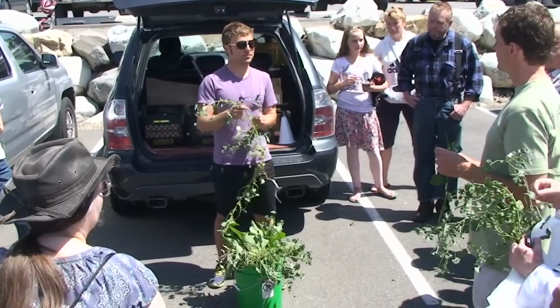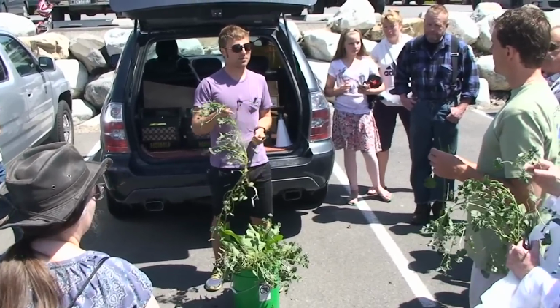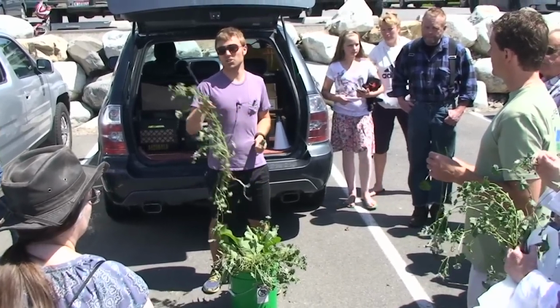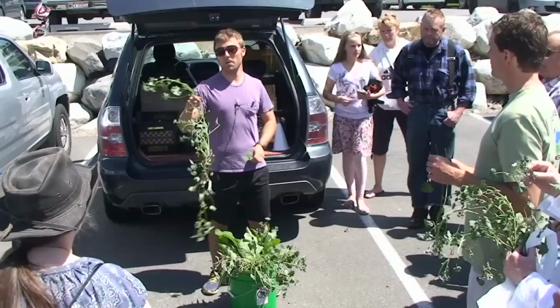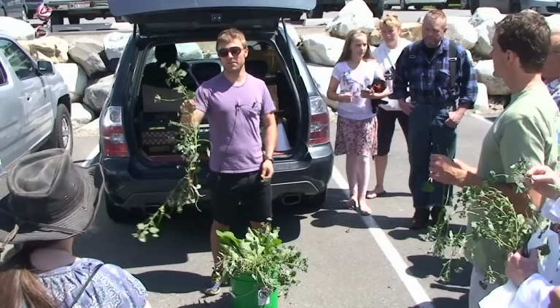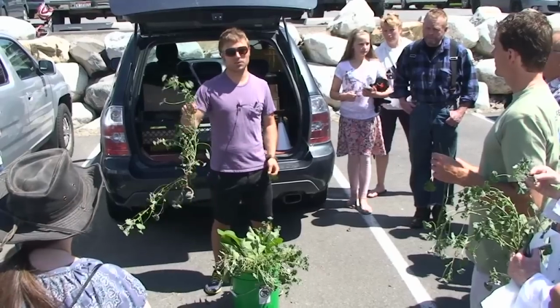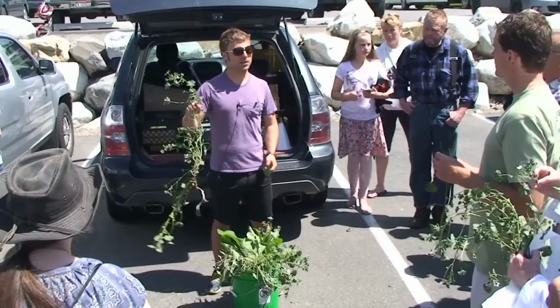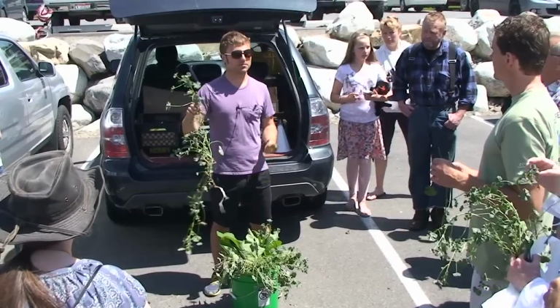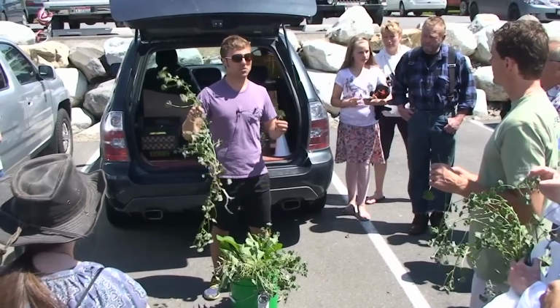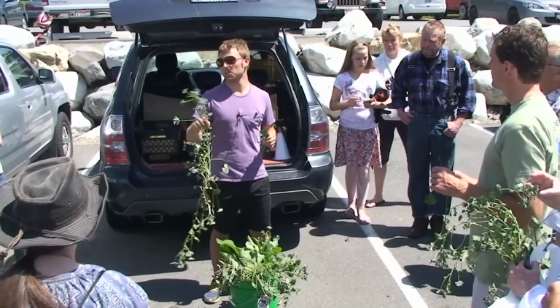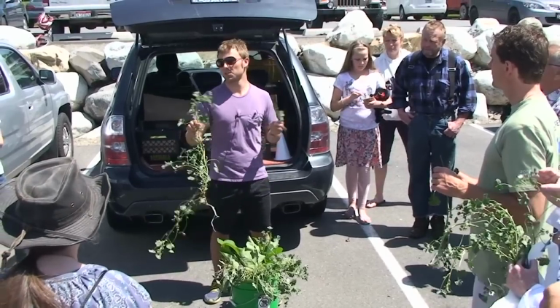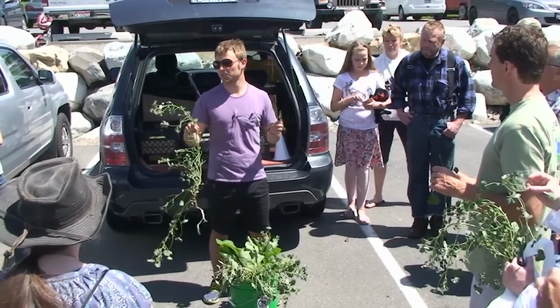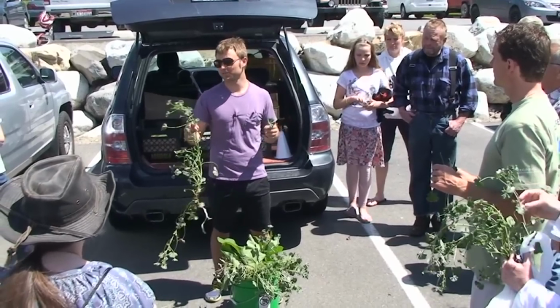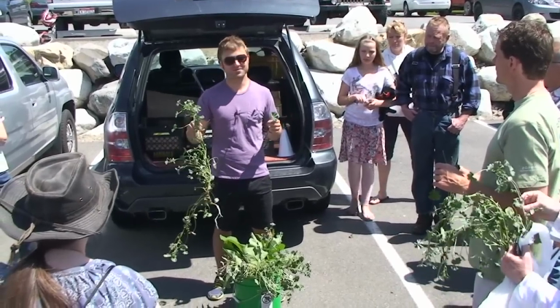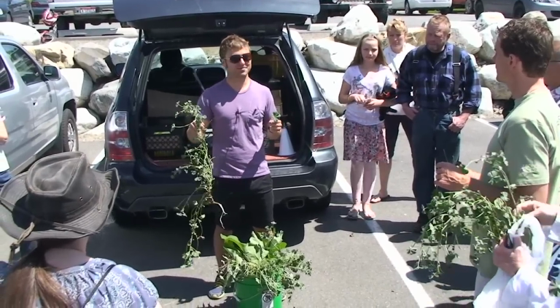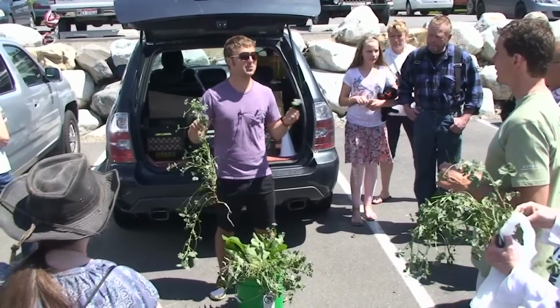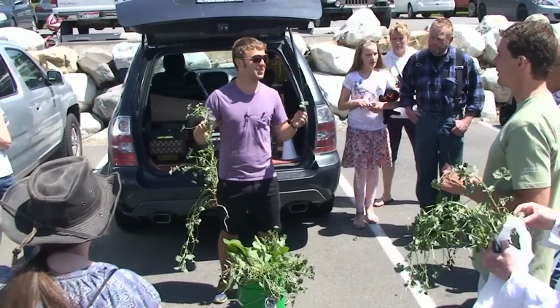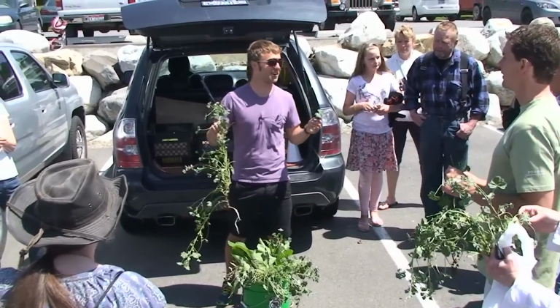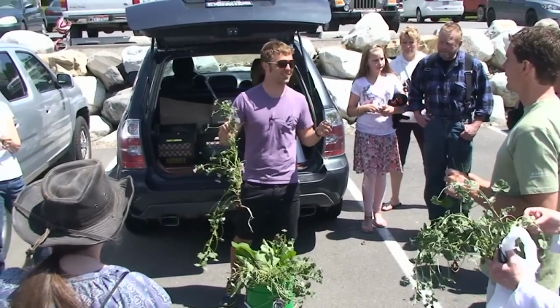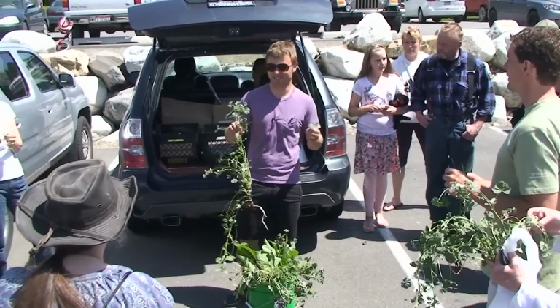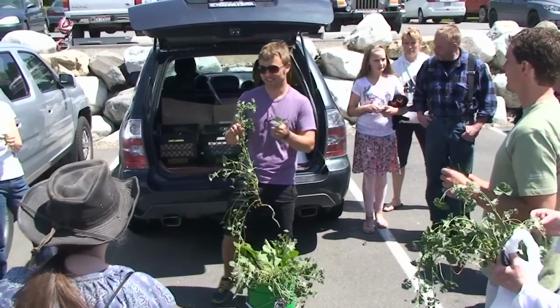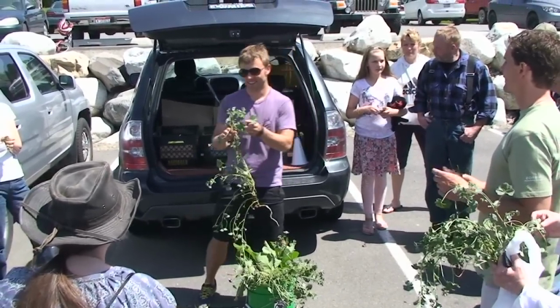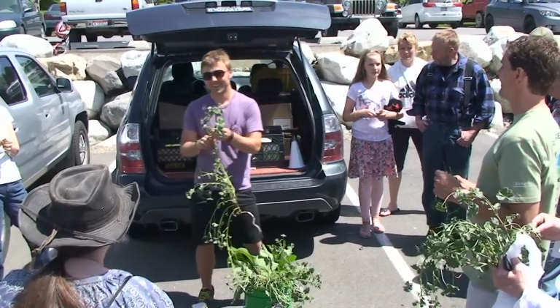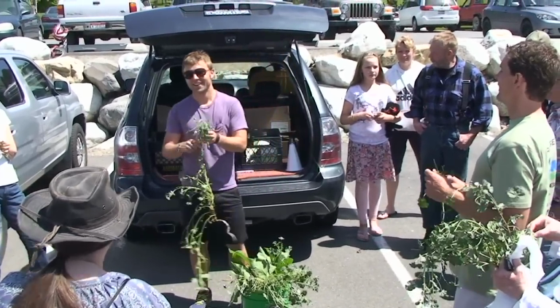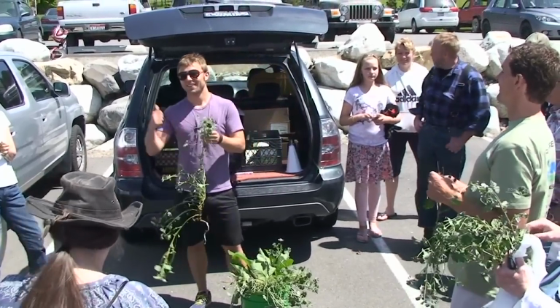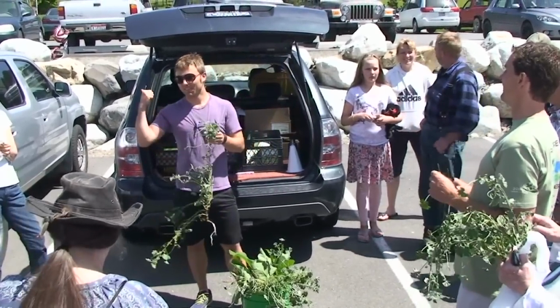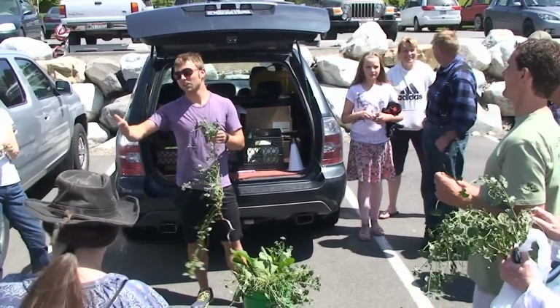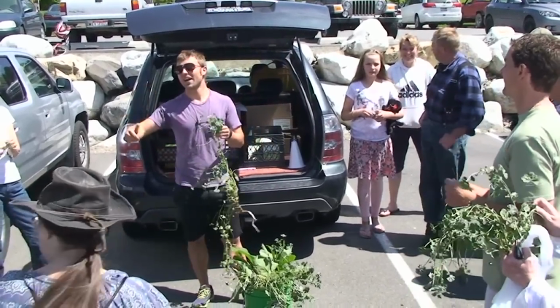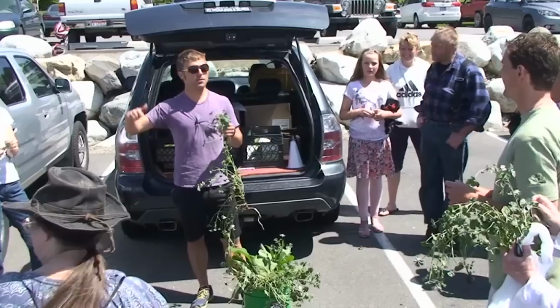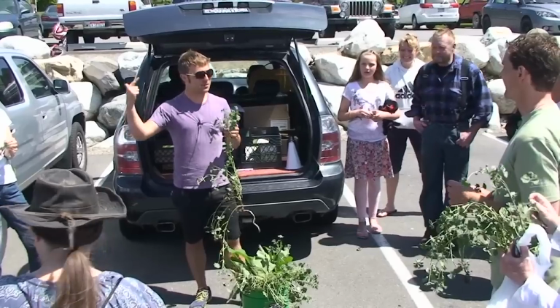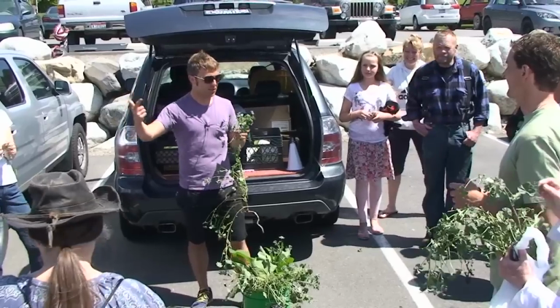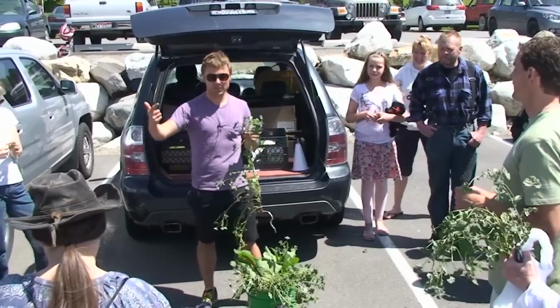There's no benefit to it, nothing medicinal. I'm totally joking, of course — it's full of vitamins and minerals.